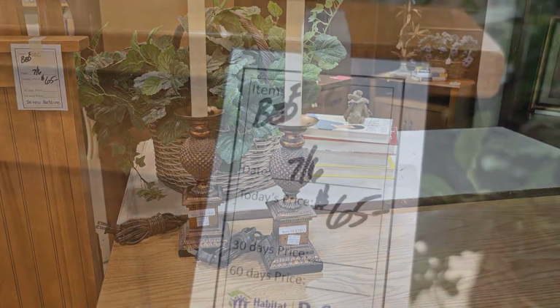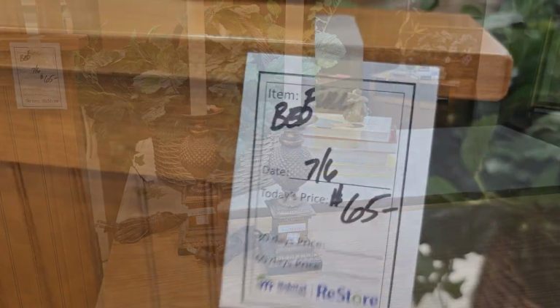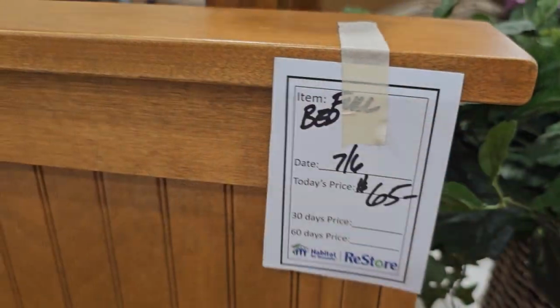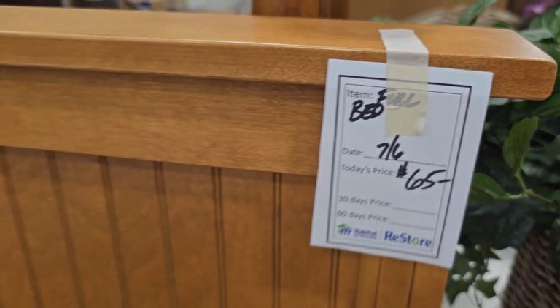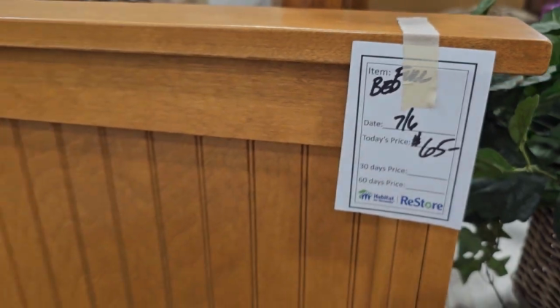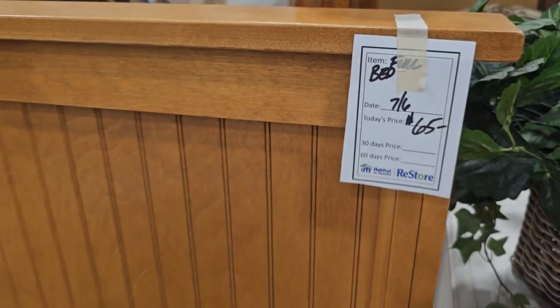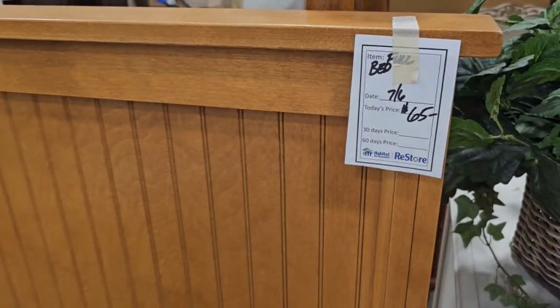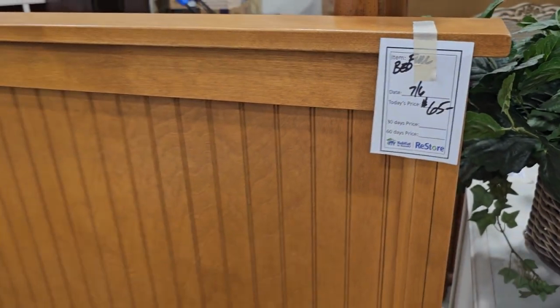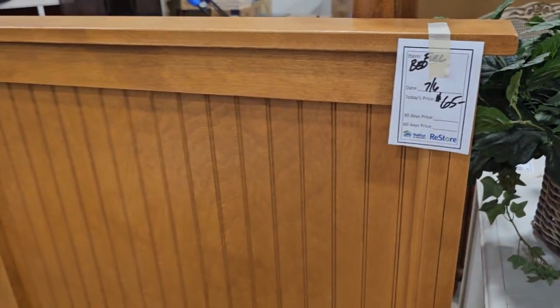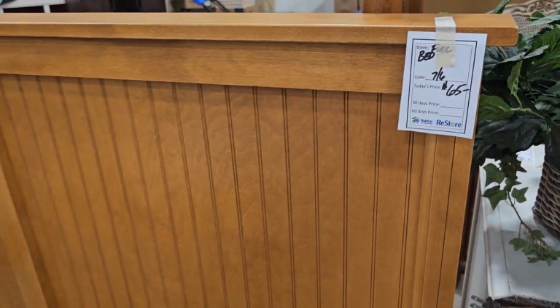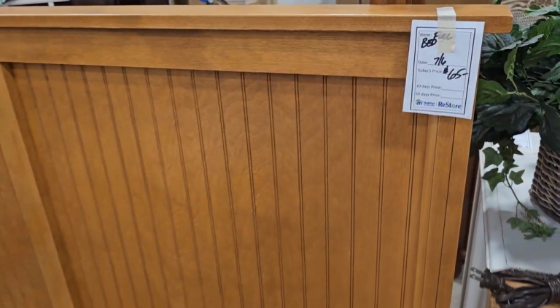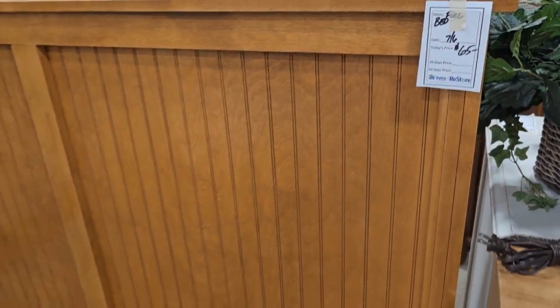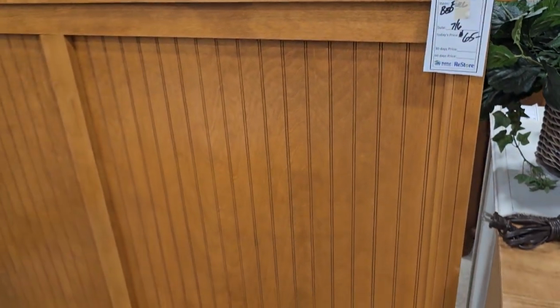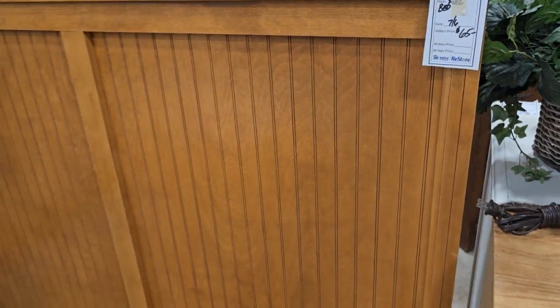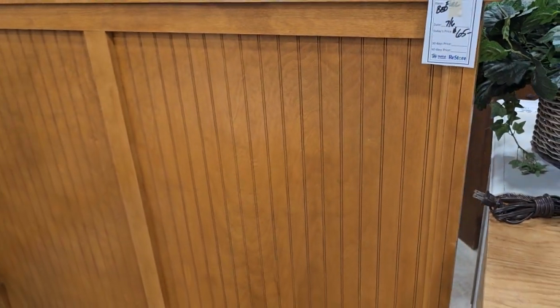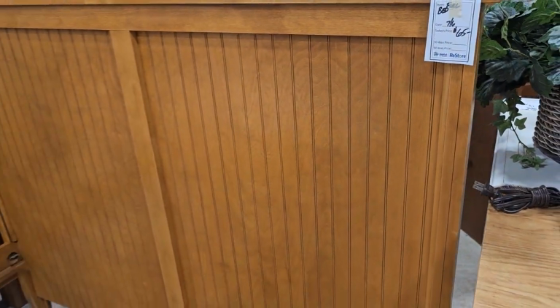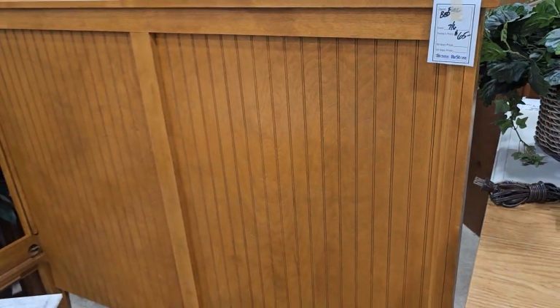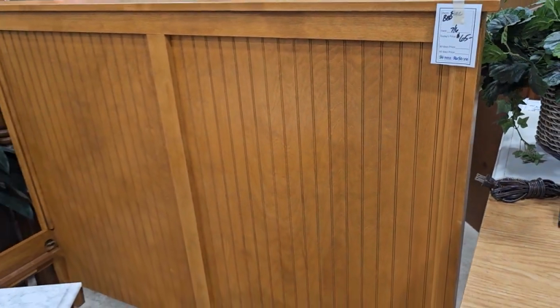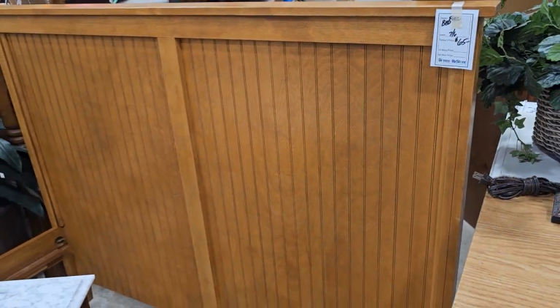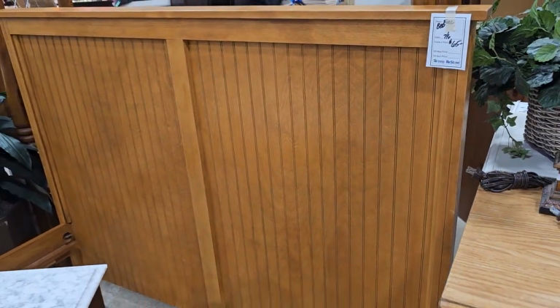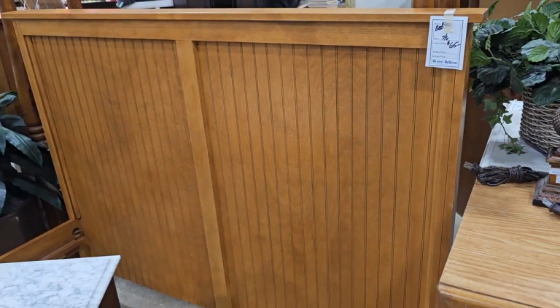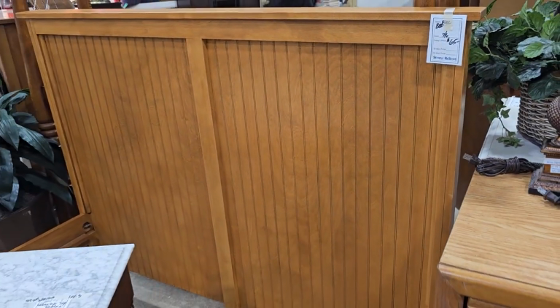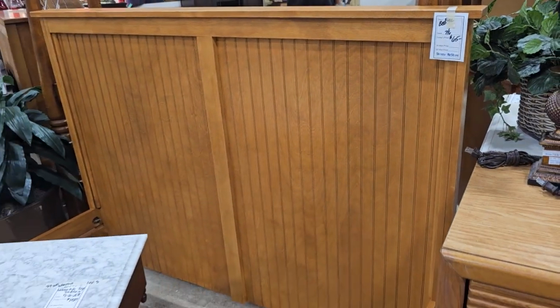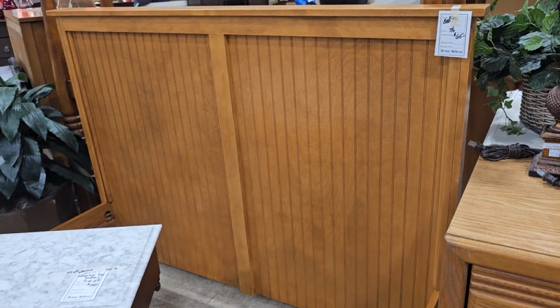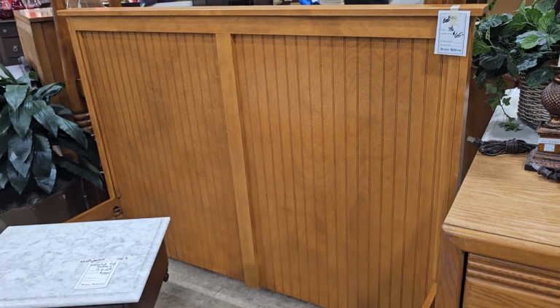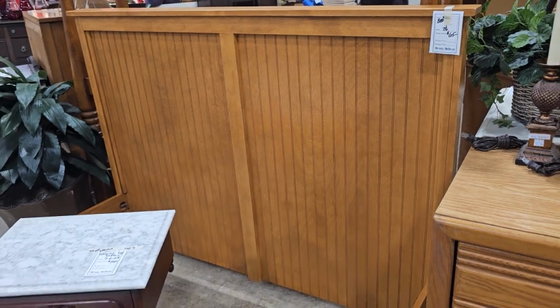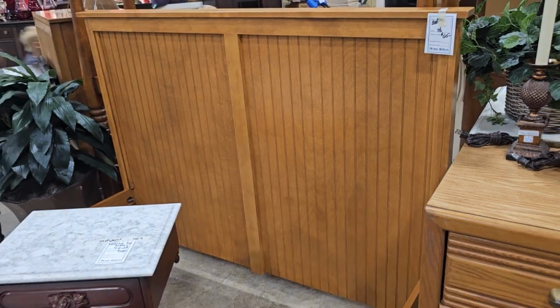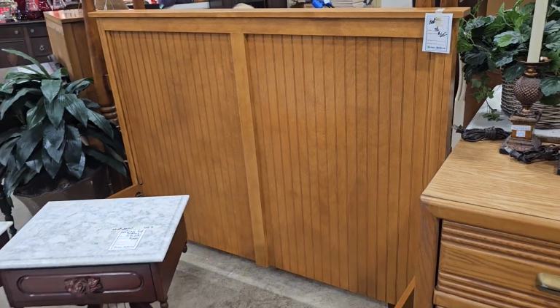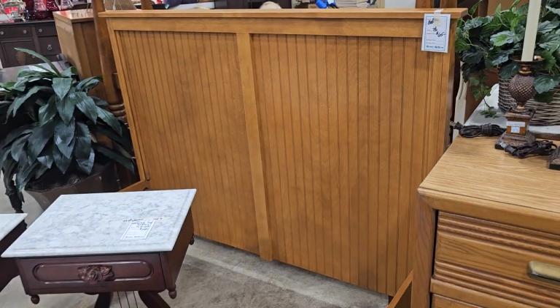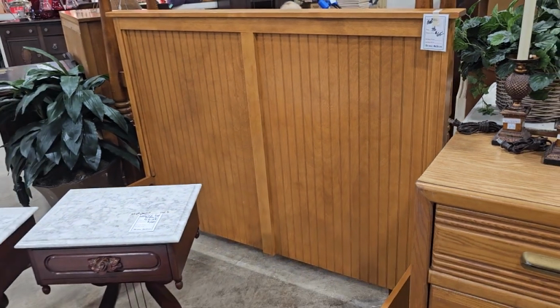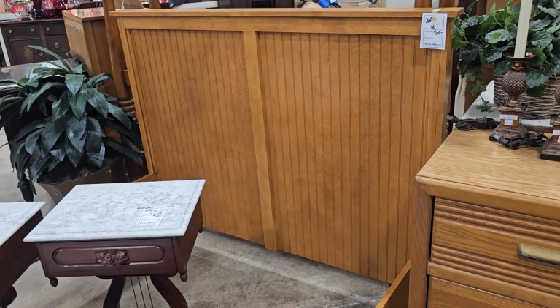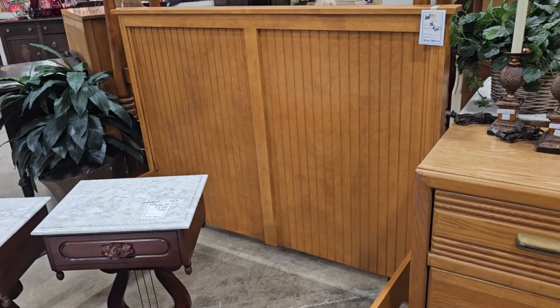I really like this full-size bed for $65. And you know, if you don't like the color, this would be a perfect DIY to do a chalk paint on.